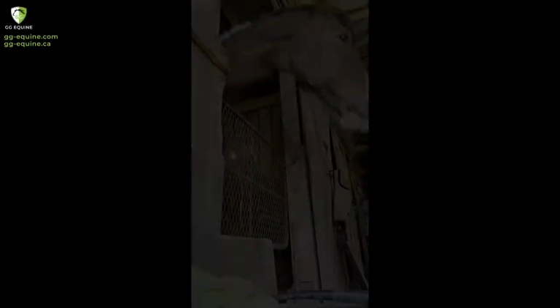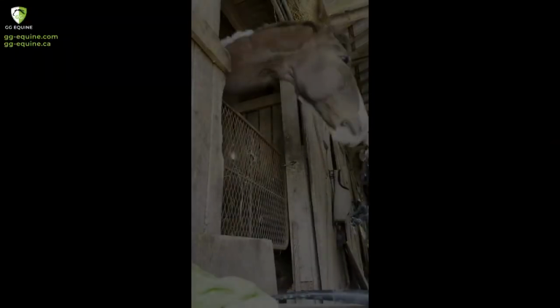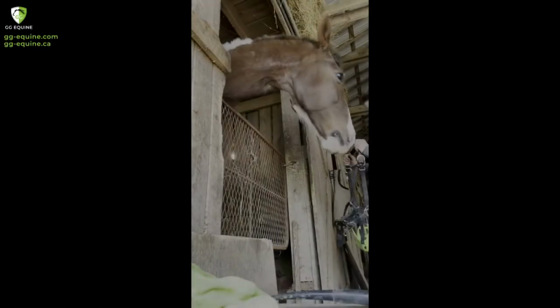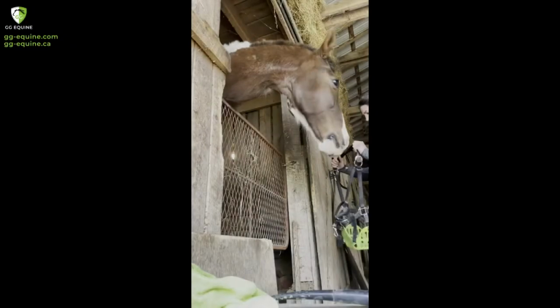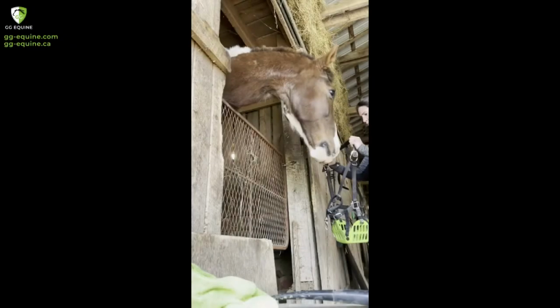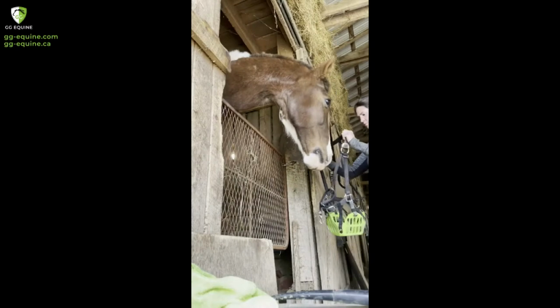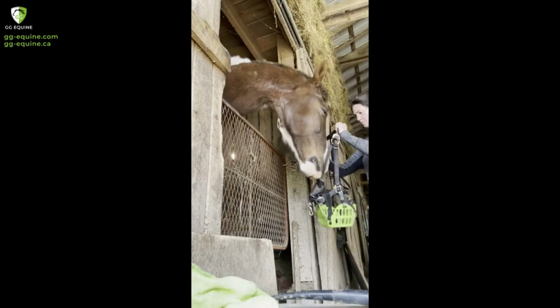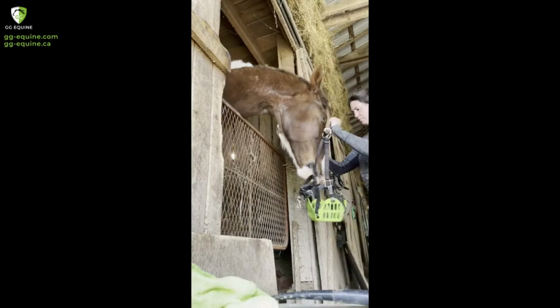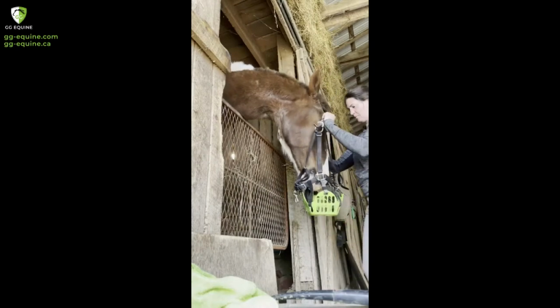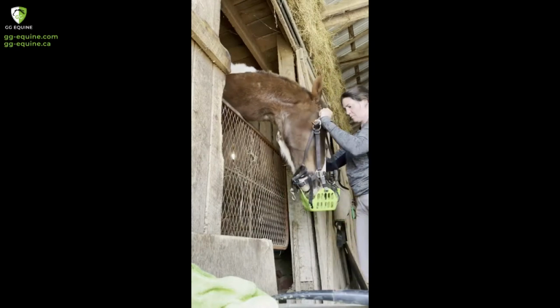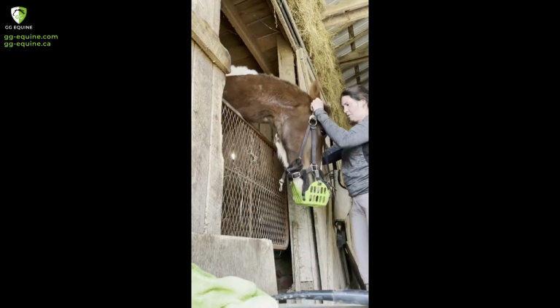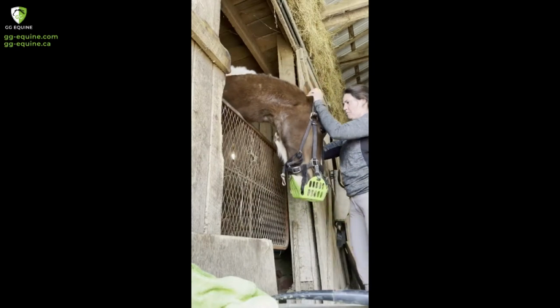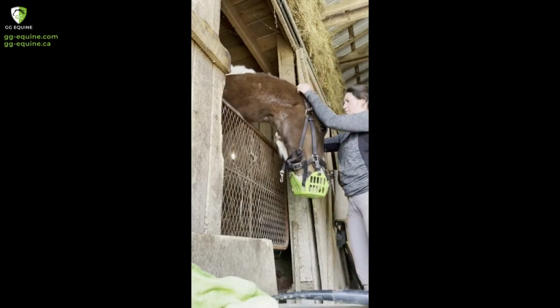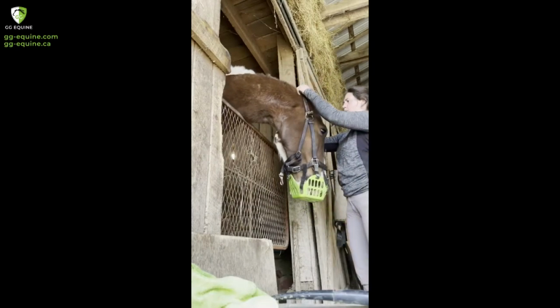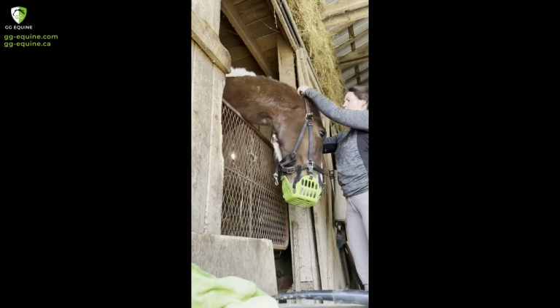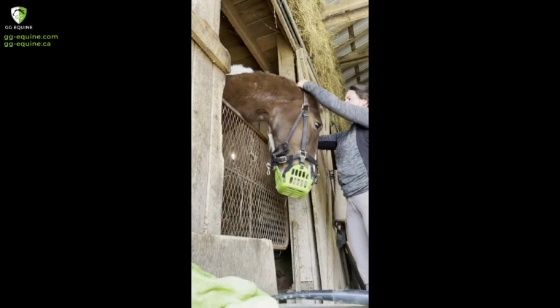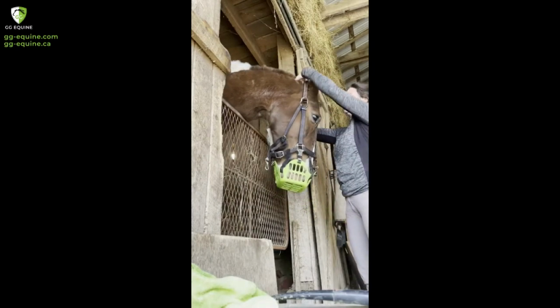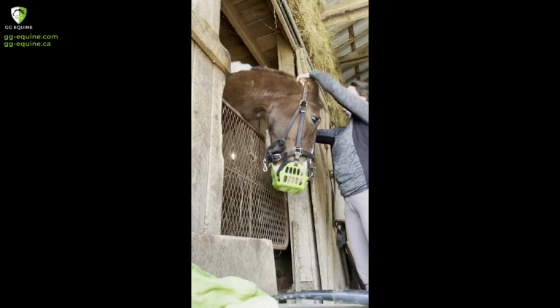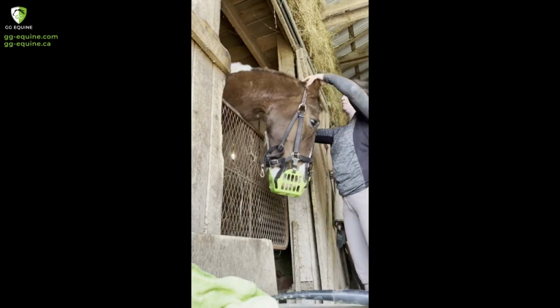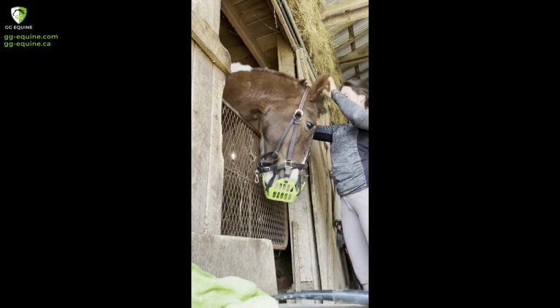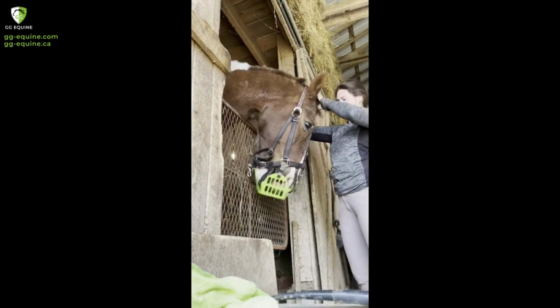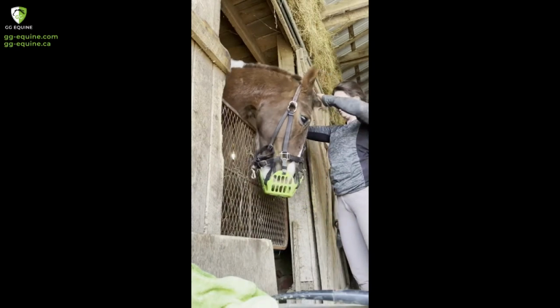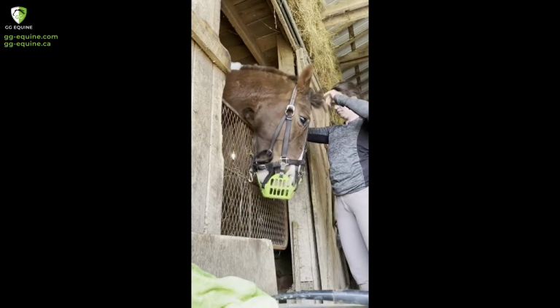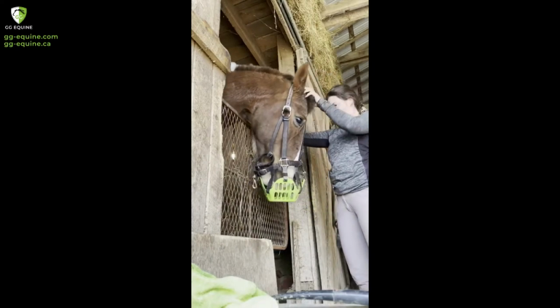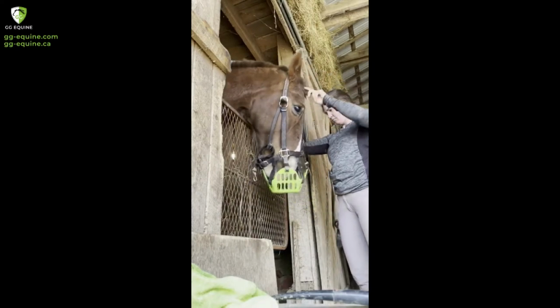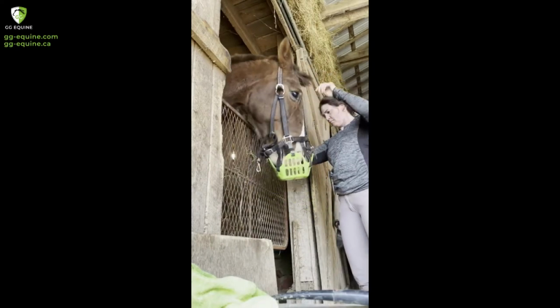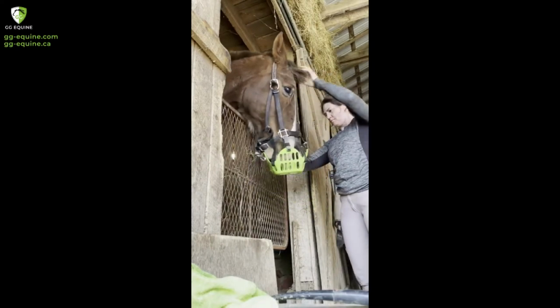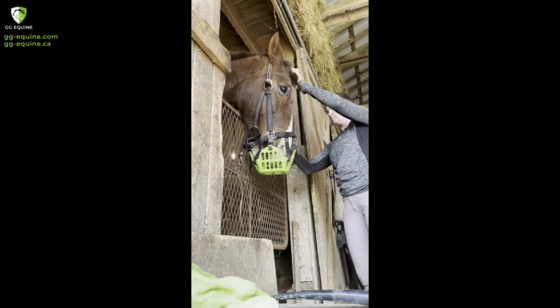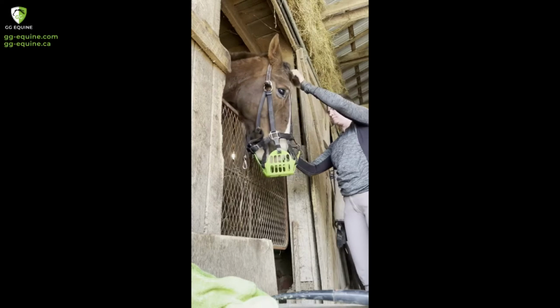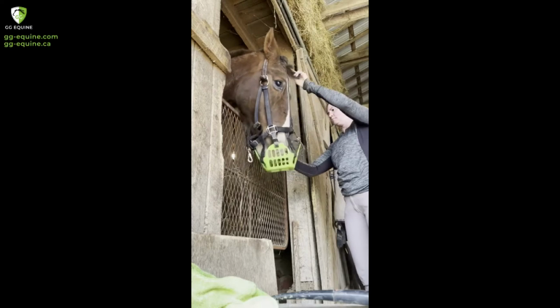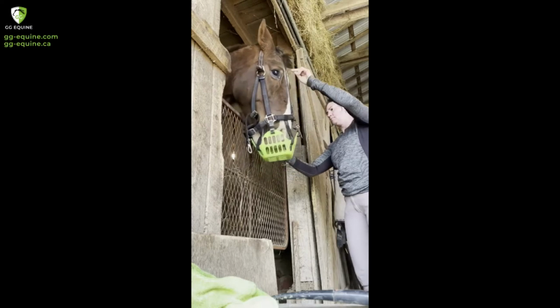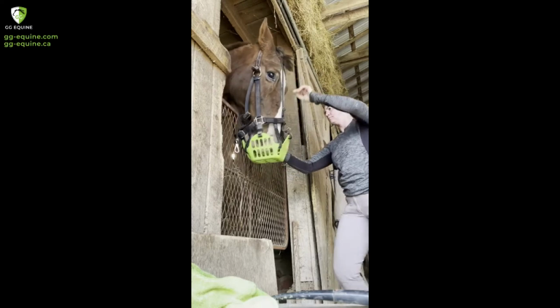If you're watching this video, it's probably because you are having trouble getting your horse used to wearing and using a grazing muzzle.